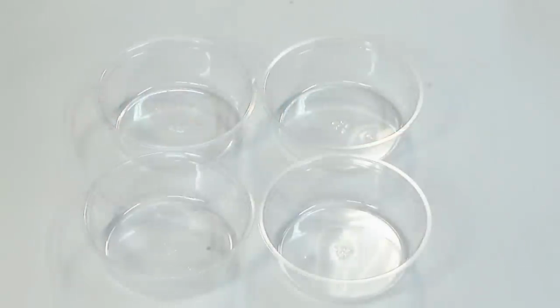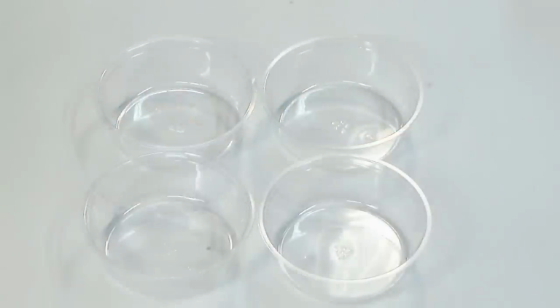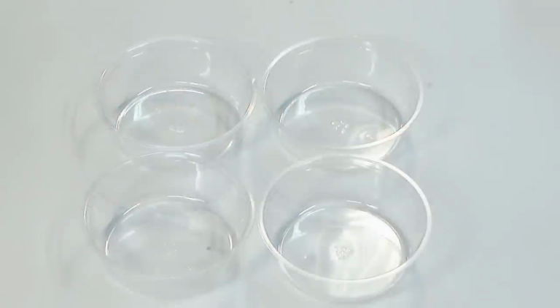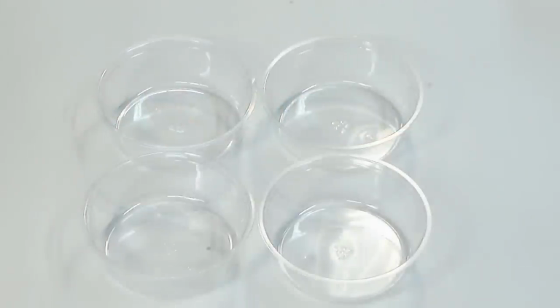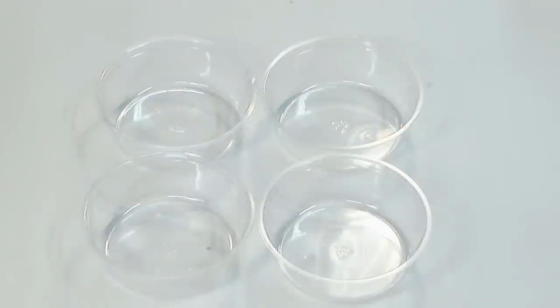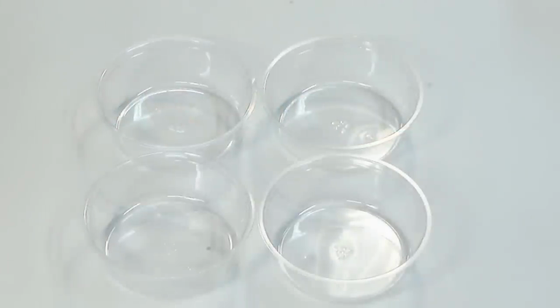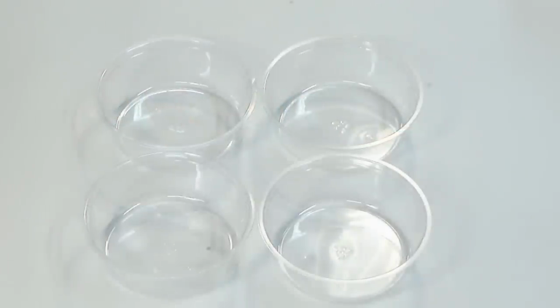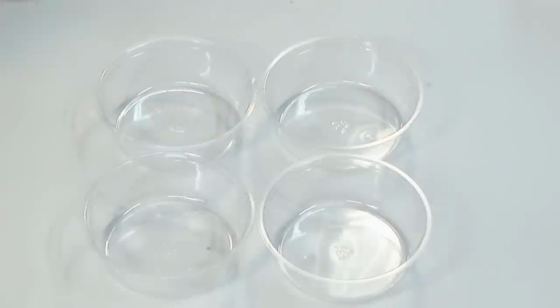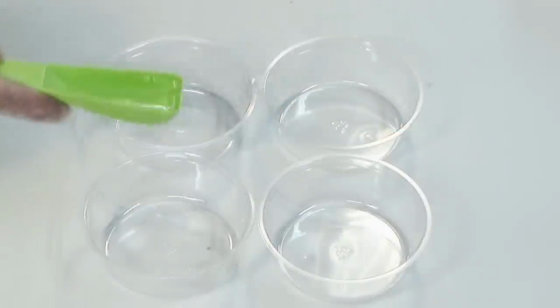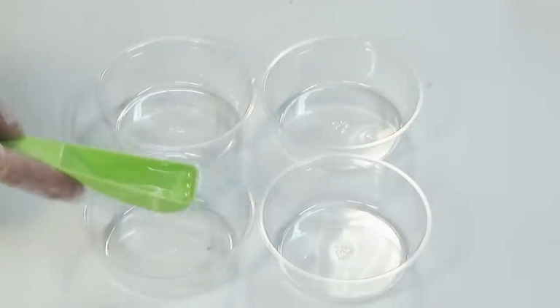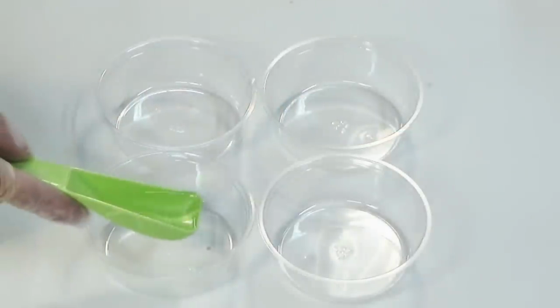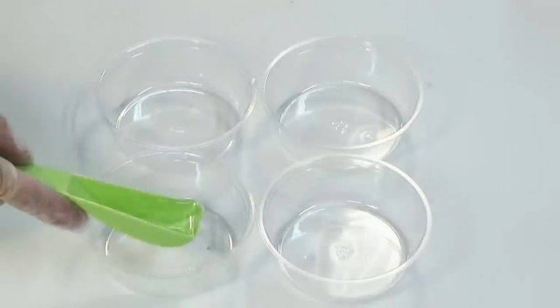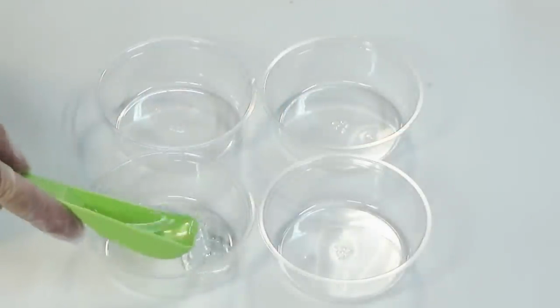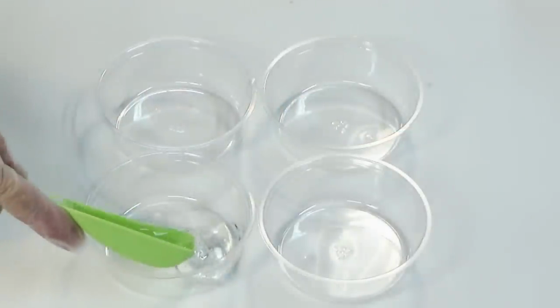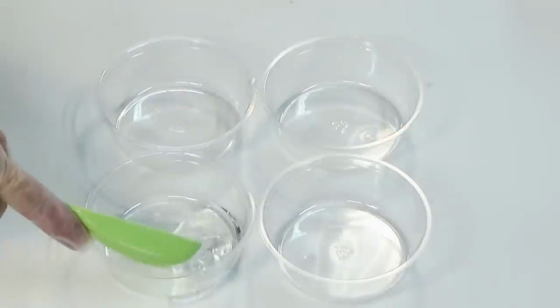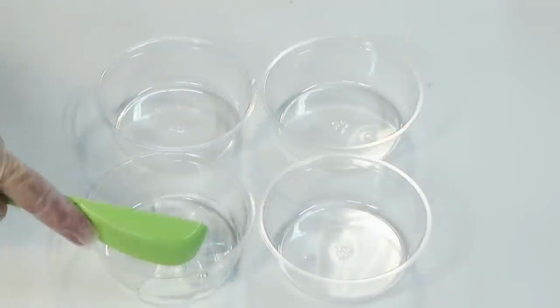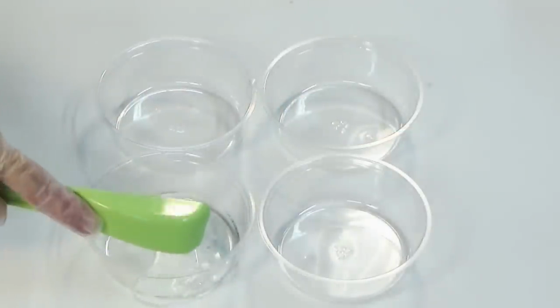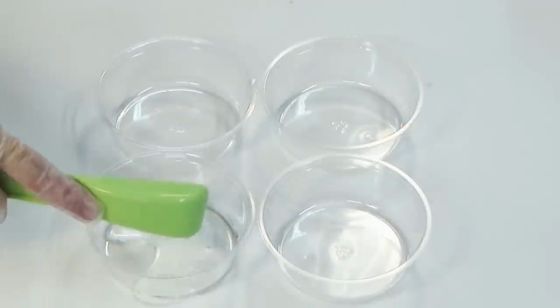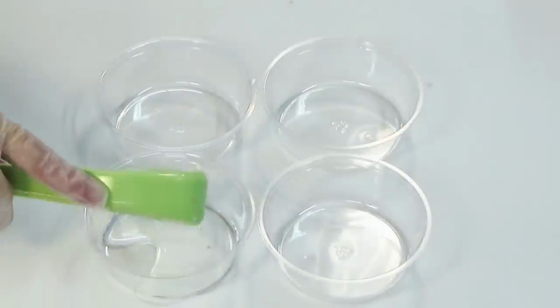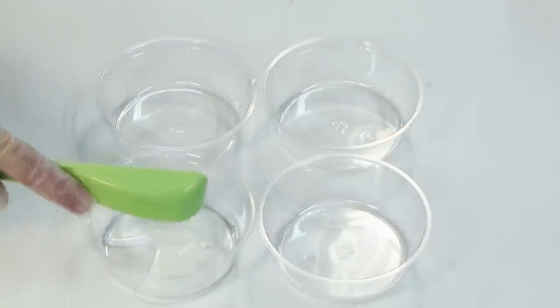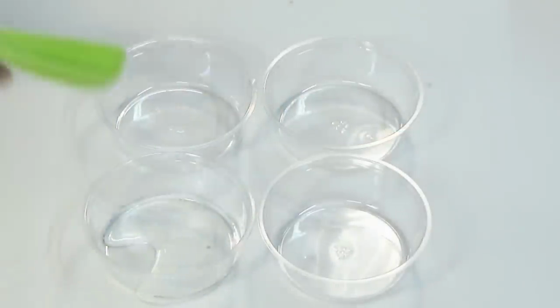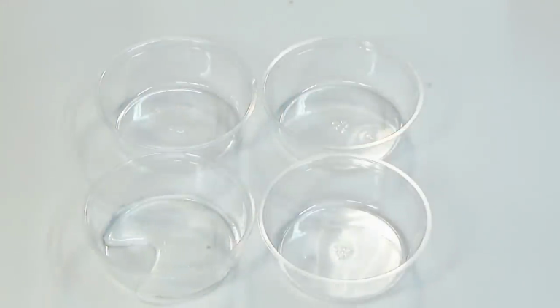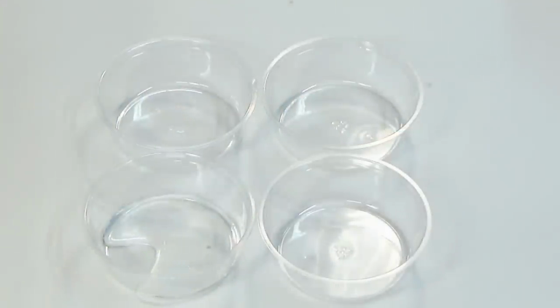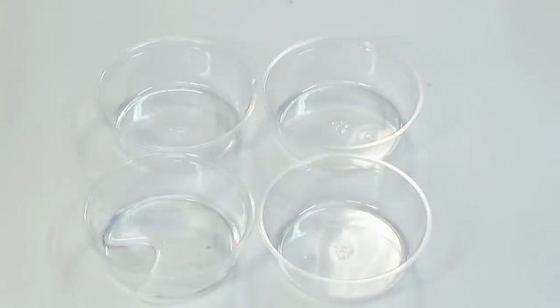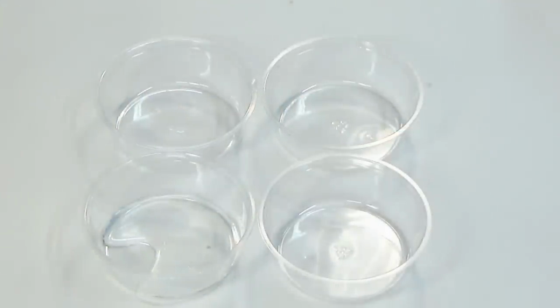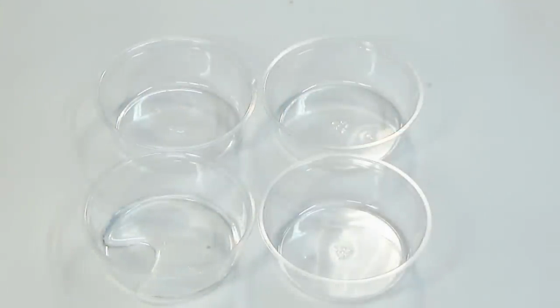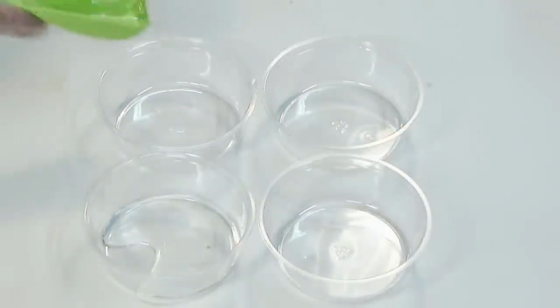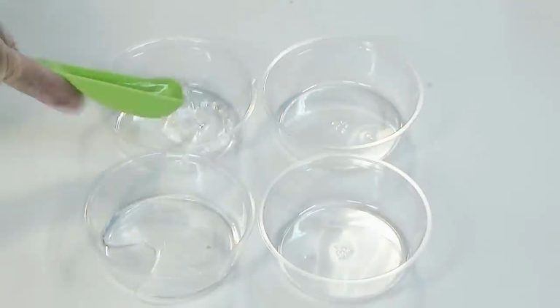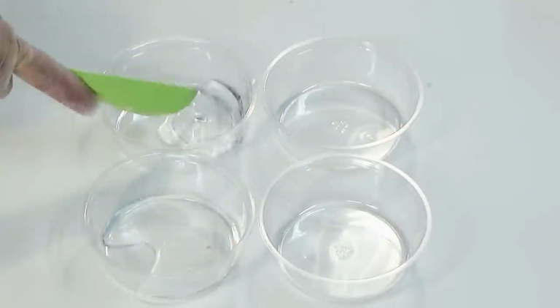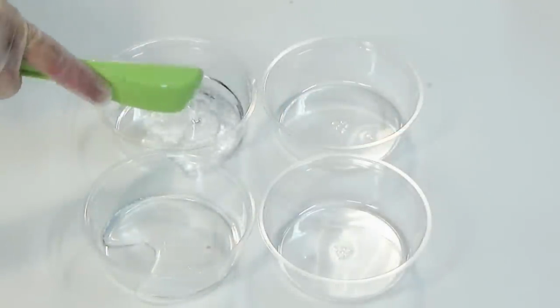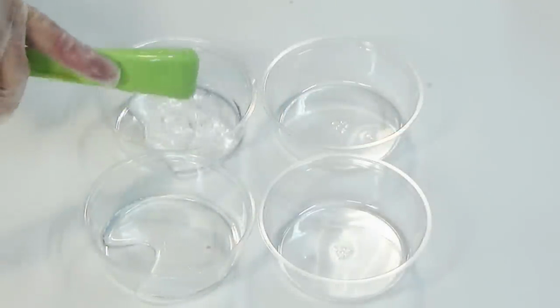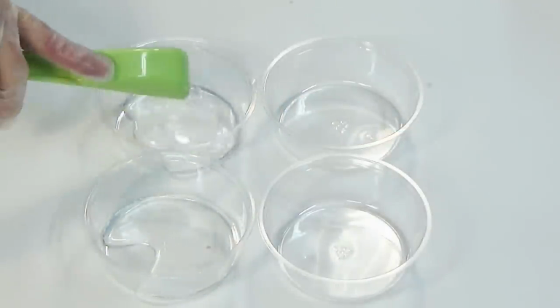To make our experiment as objective as possible, we're using the same amount of ingredients for each soap bar.